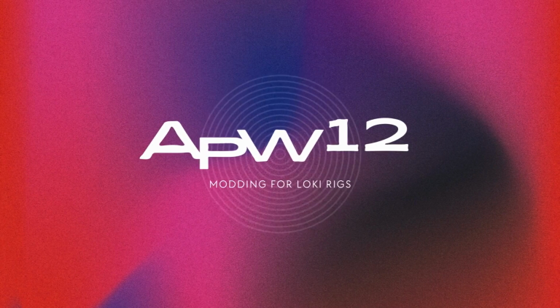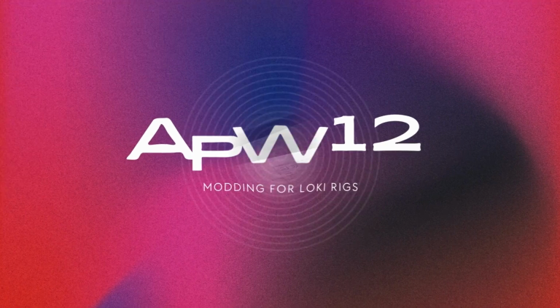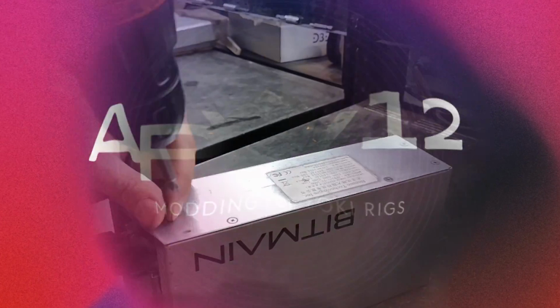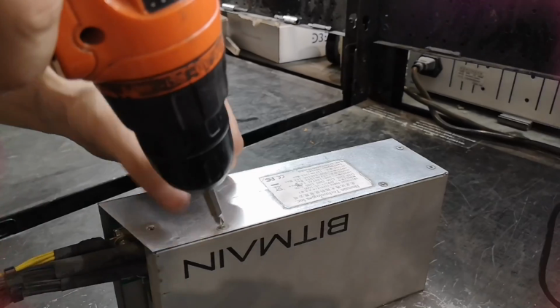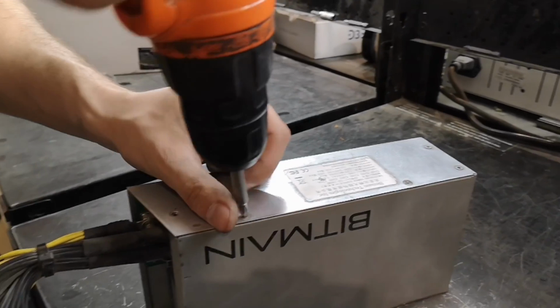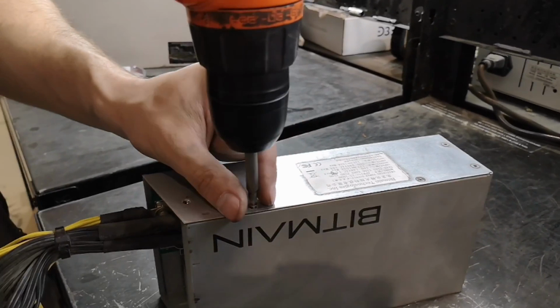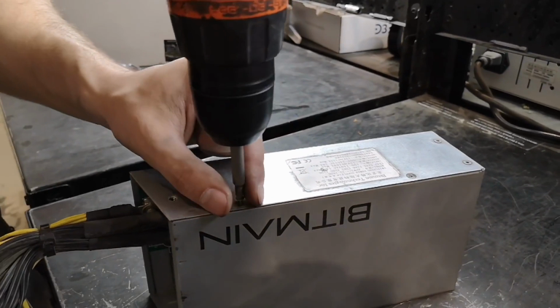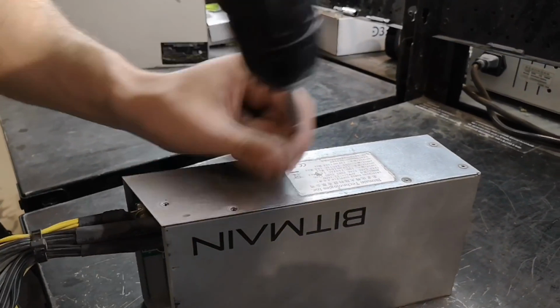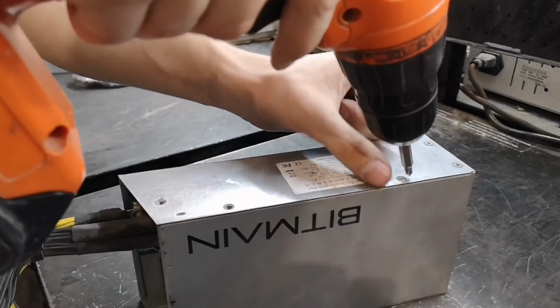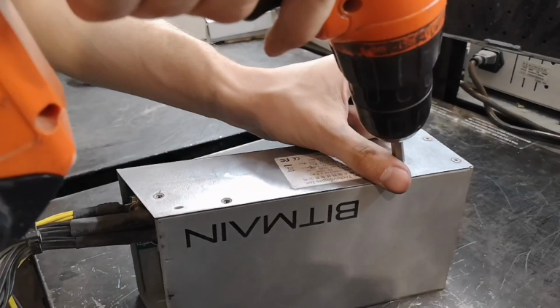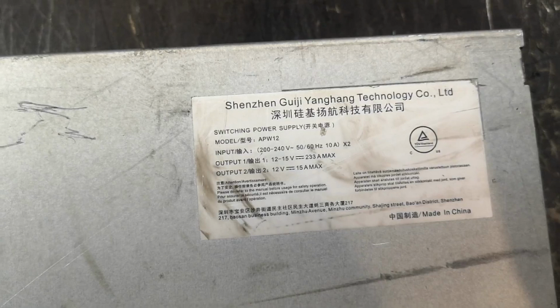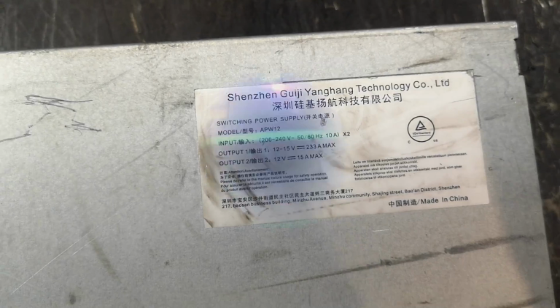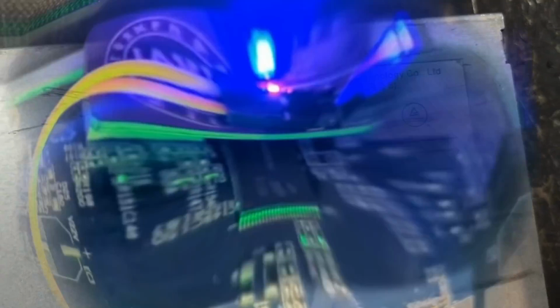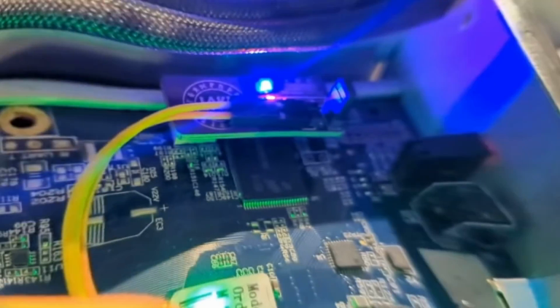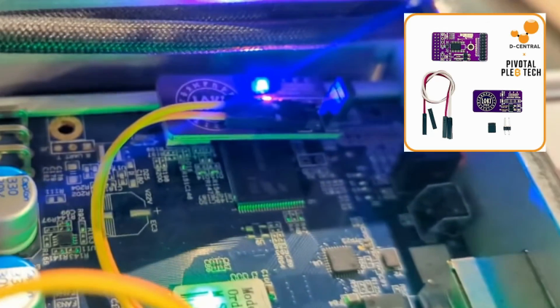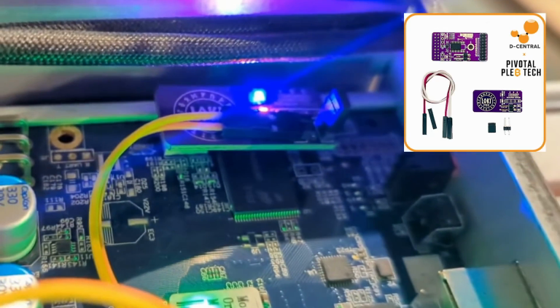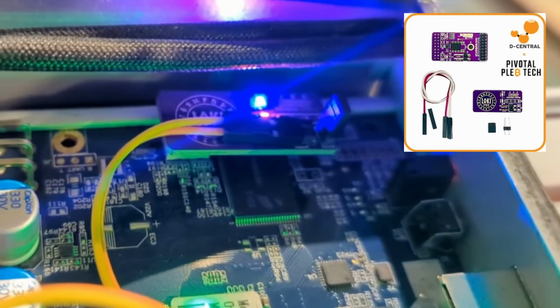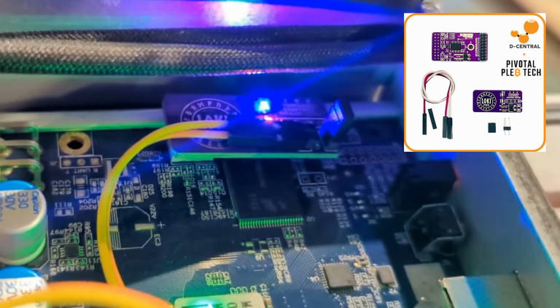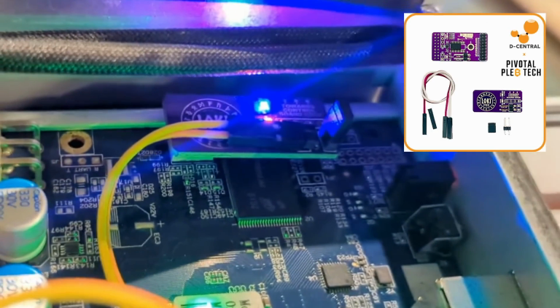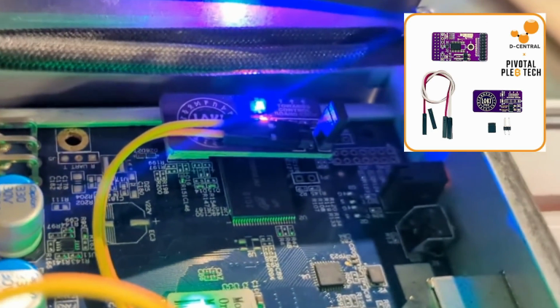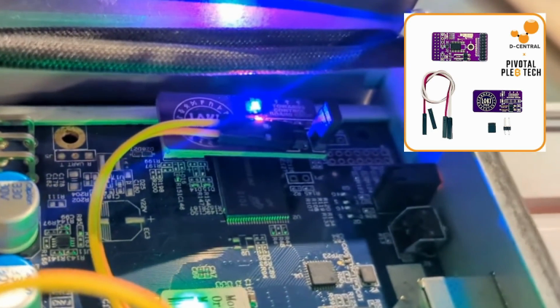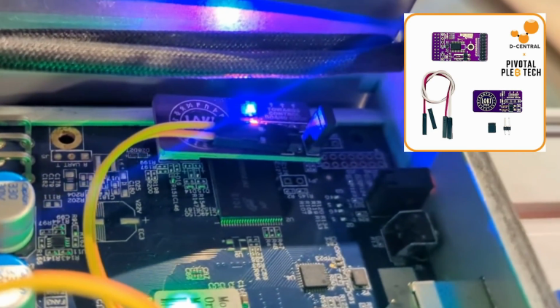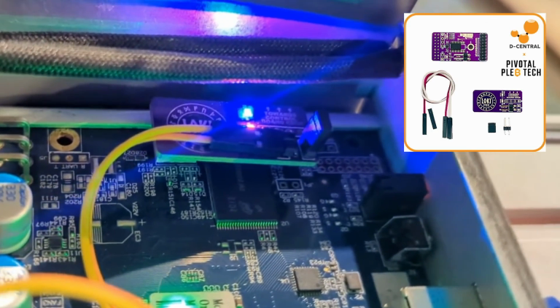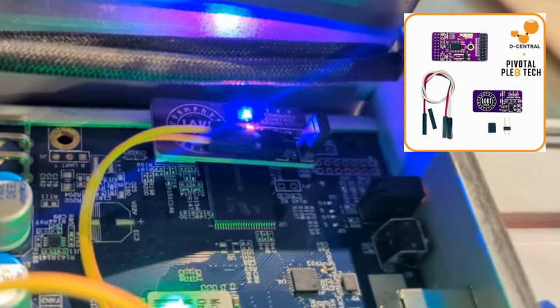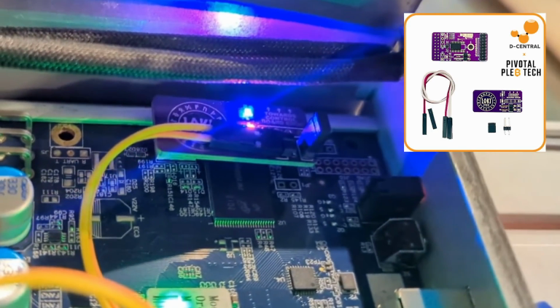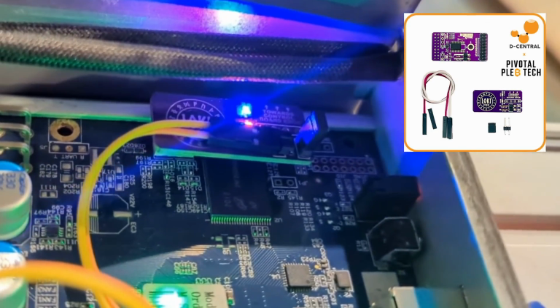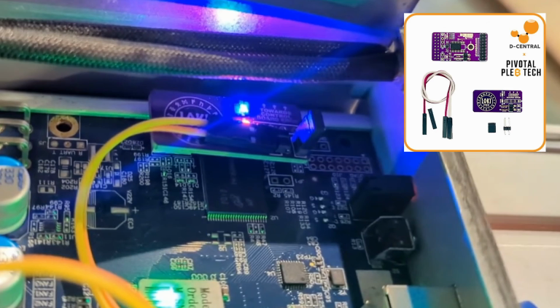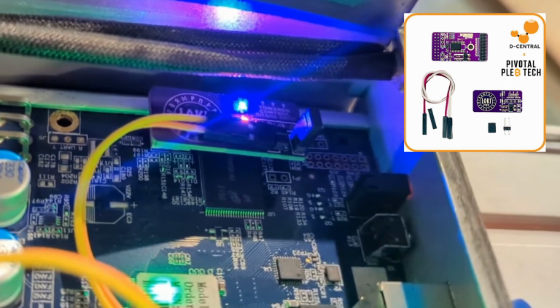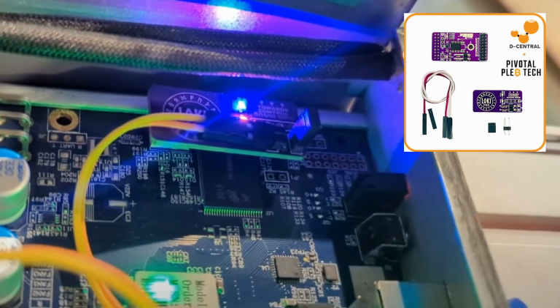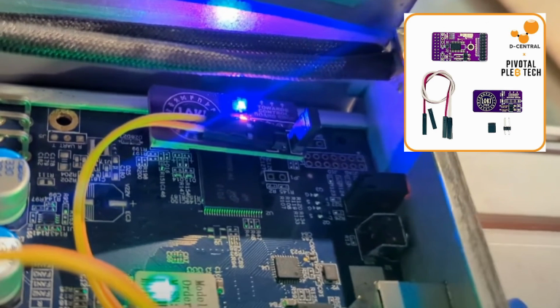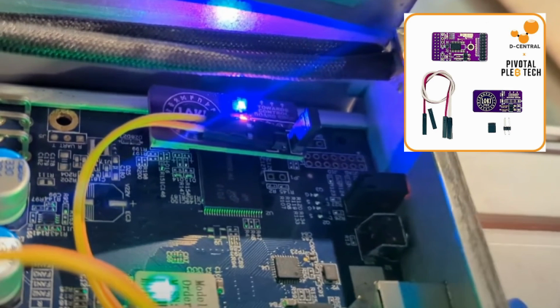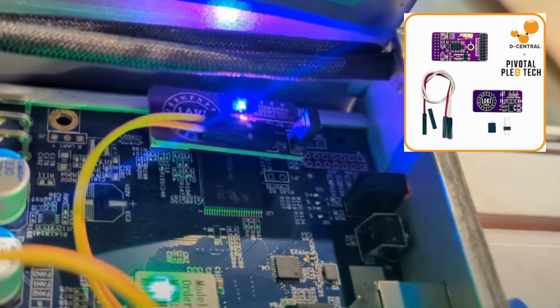Unlike the APW-3, this method doesn't require a Loki kit, but leverages an innovative unlock from our friends at Pivotal Pleb Tech.